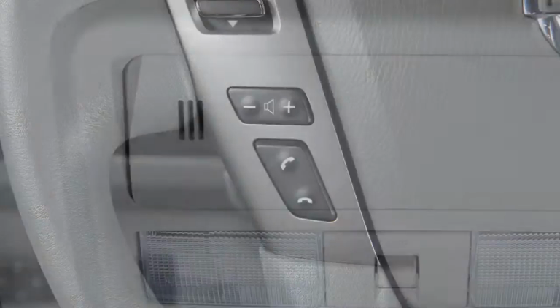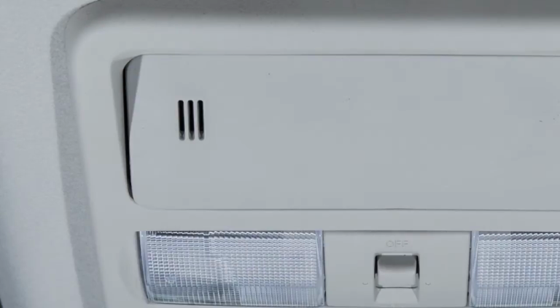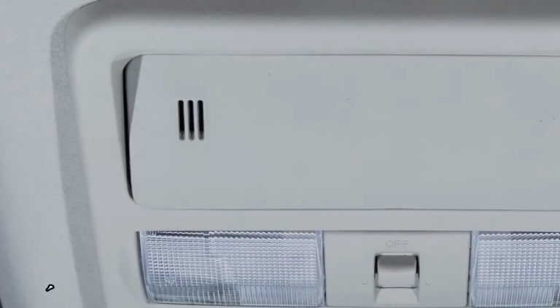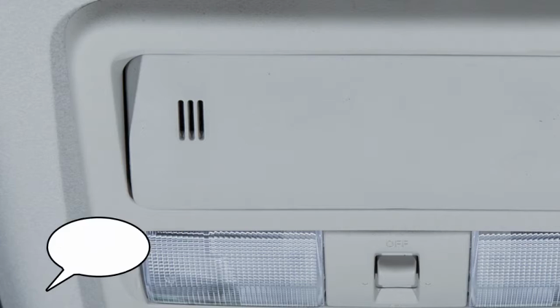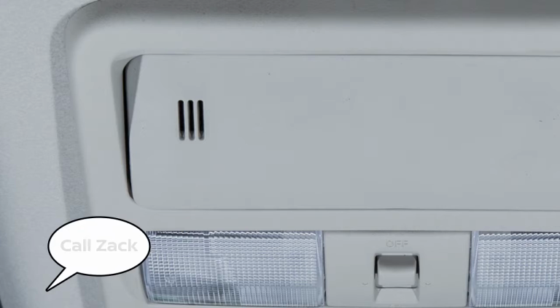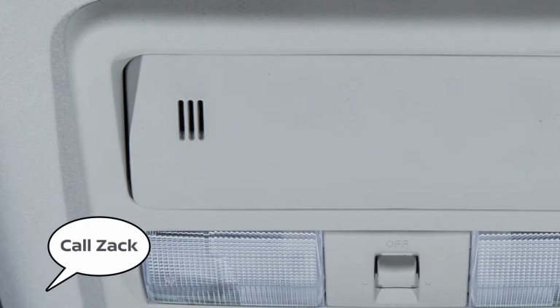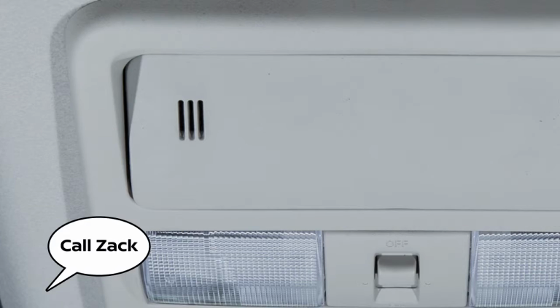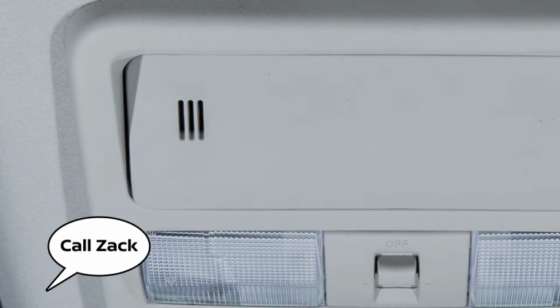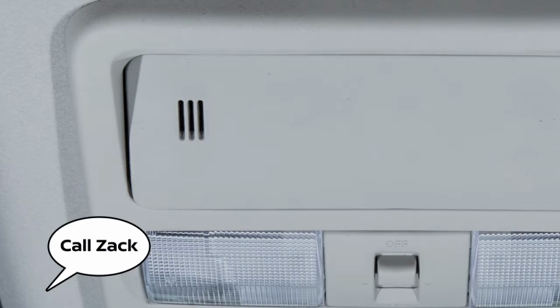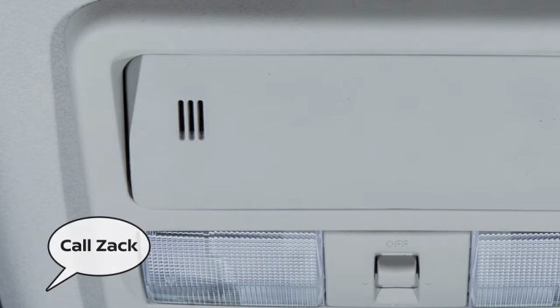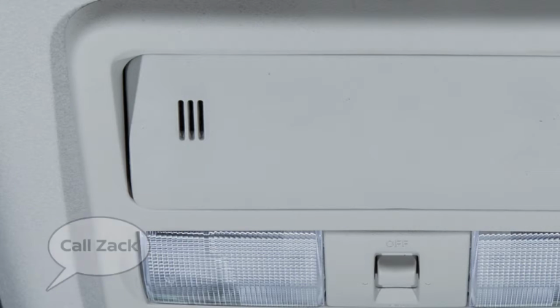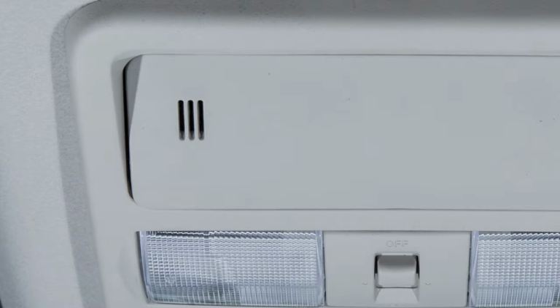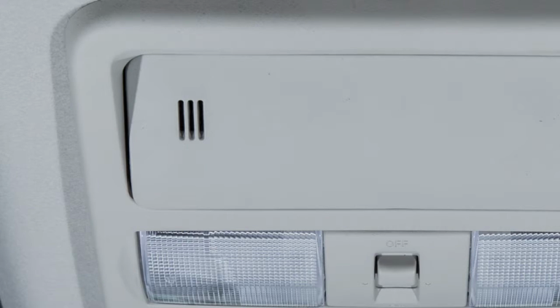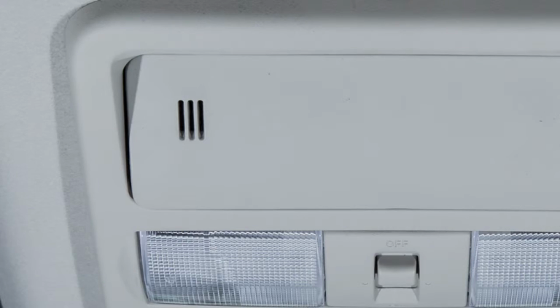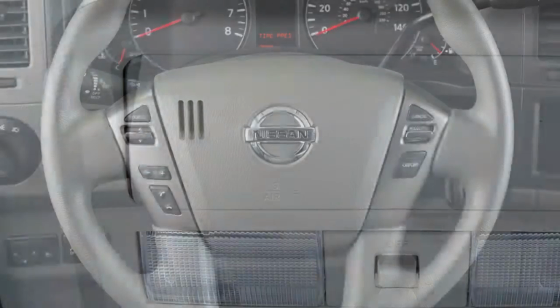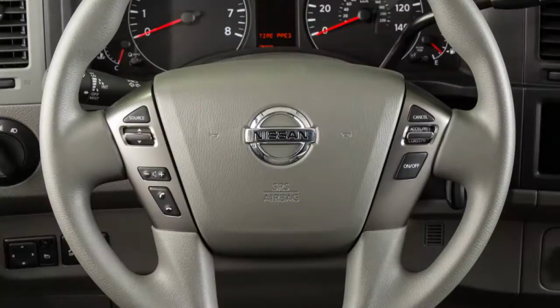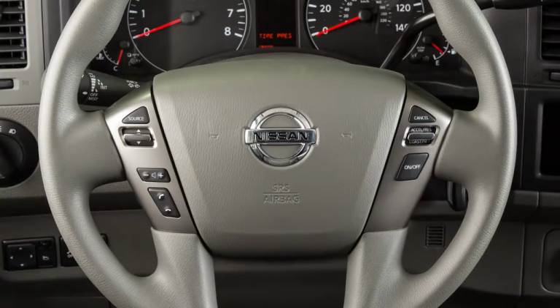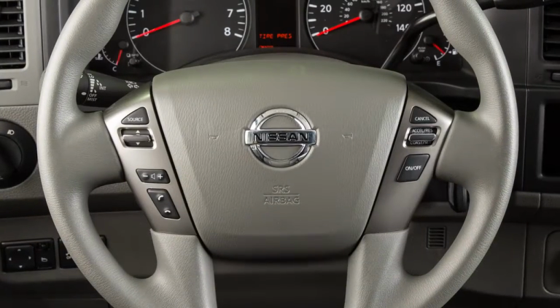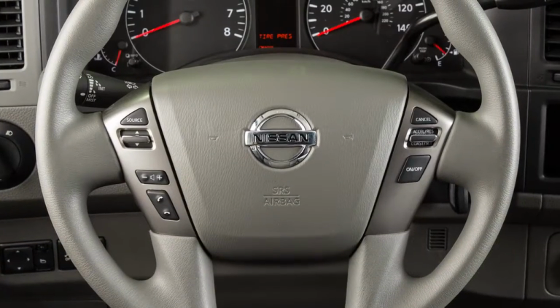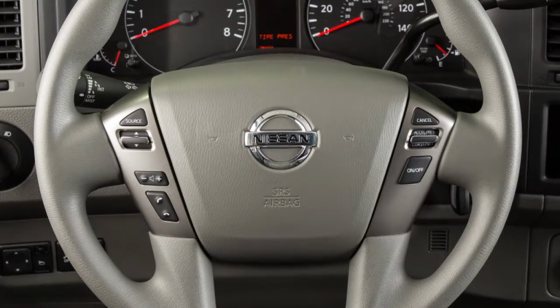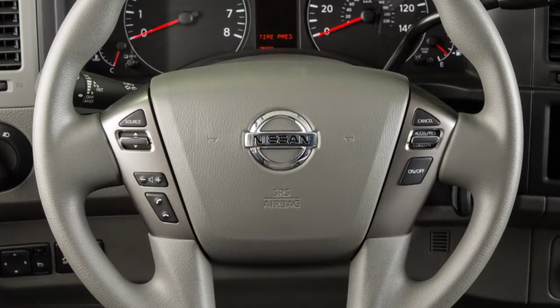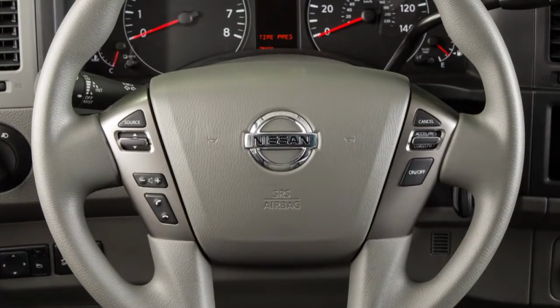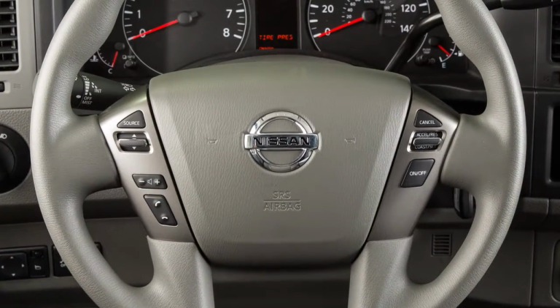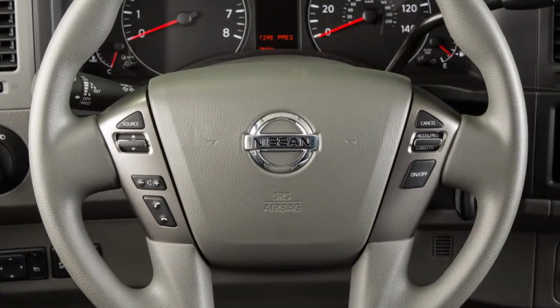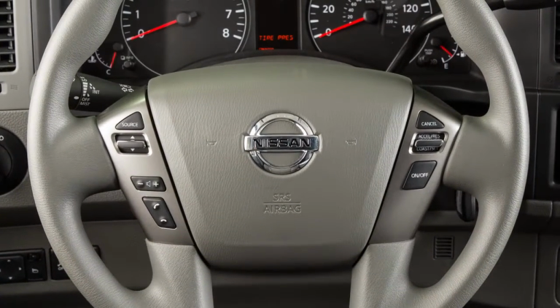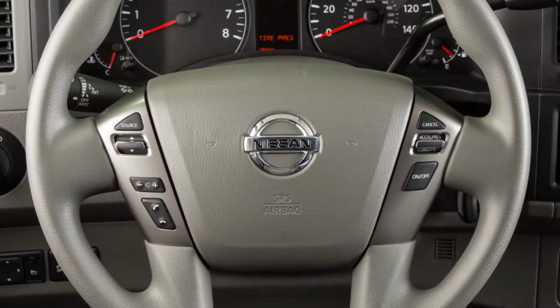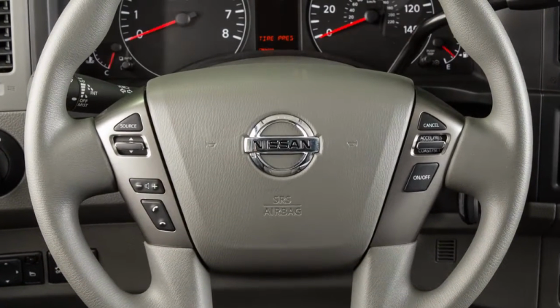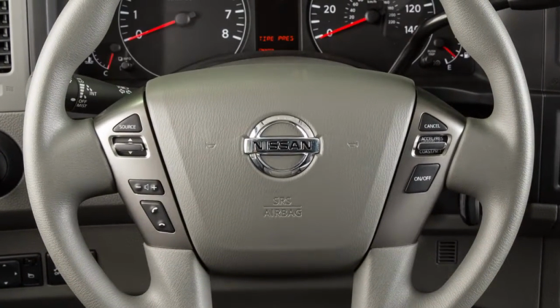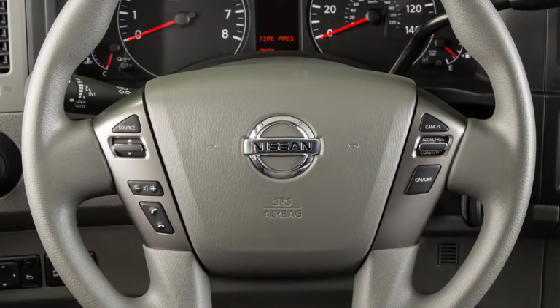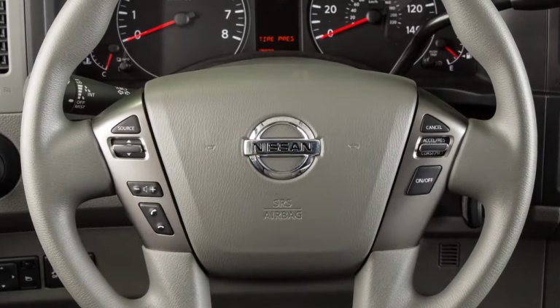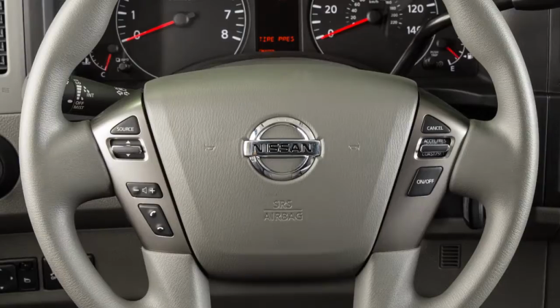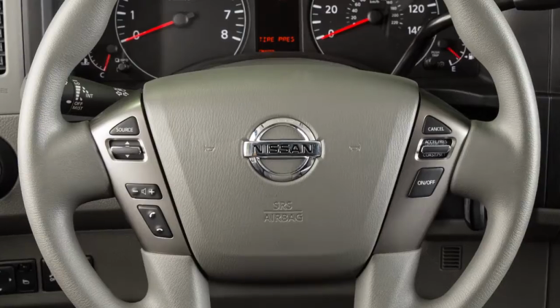You can speak a command once the tone sounds. This procedure can be repeated any time you wish to interrupt the voice prompt.